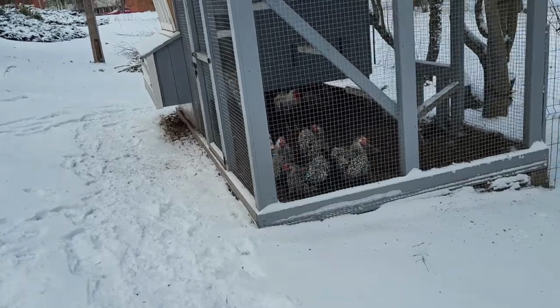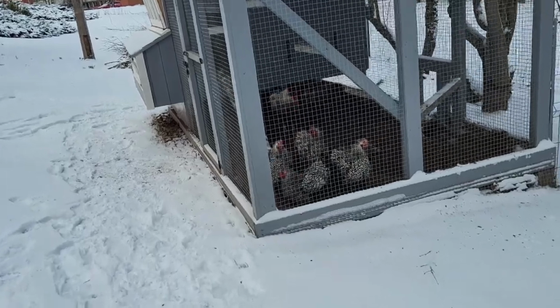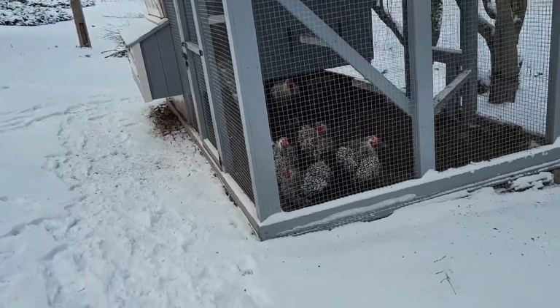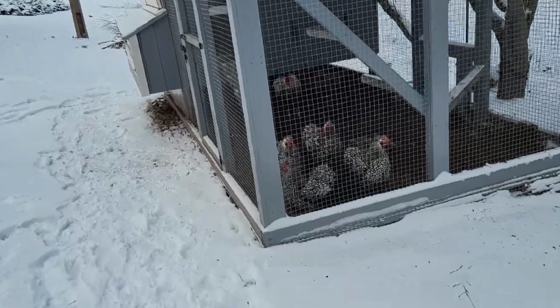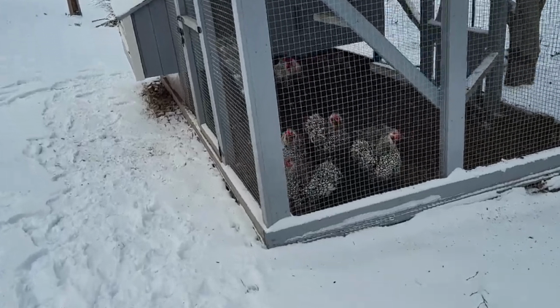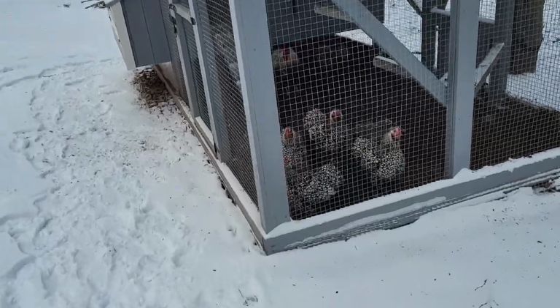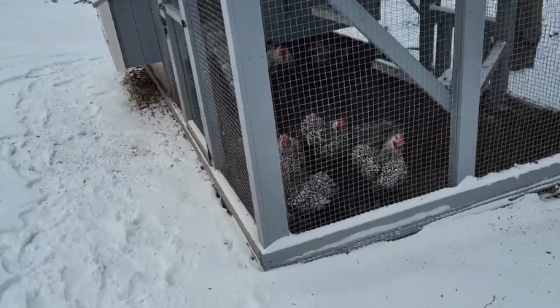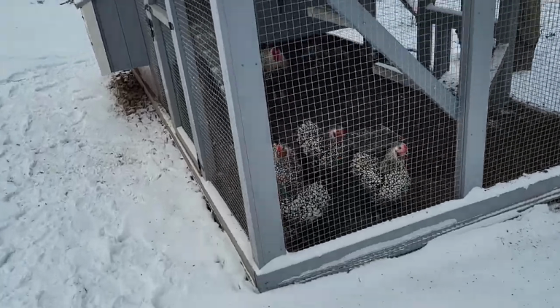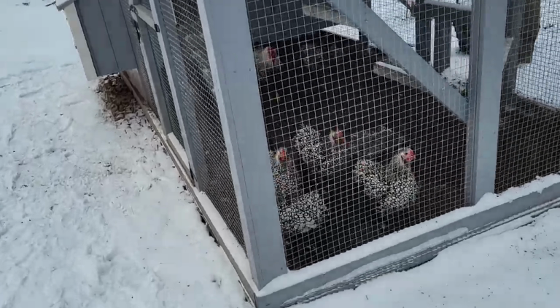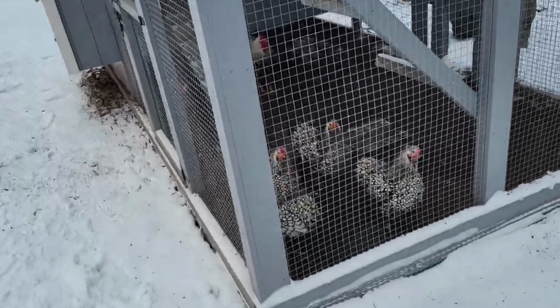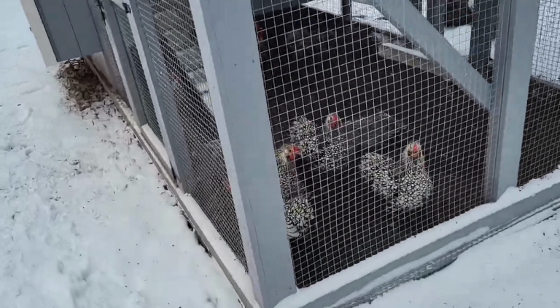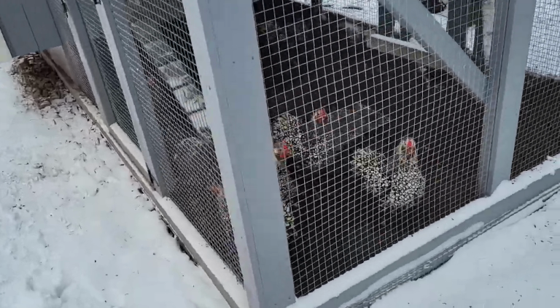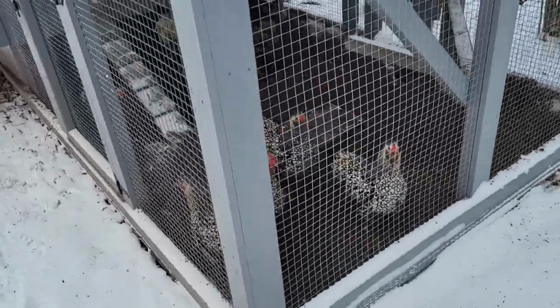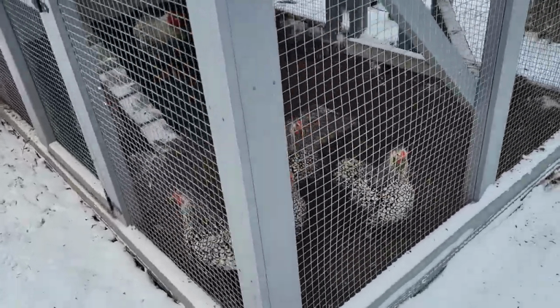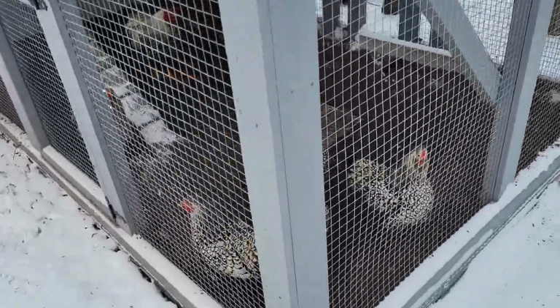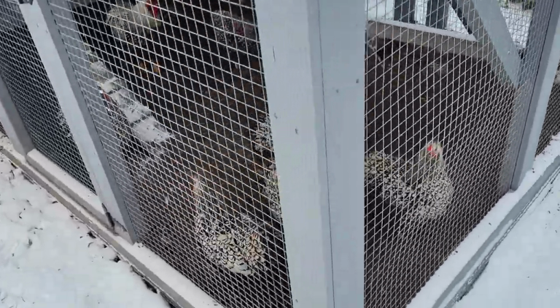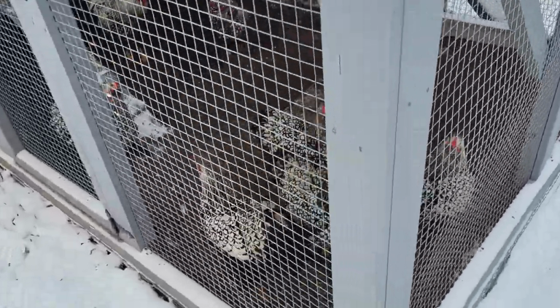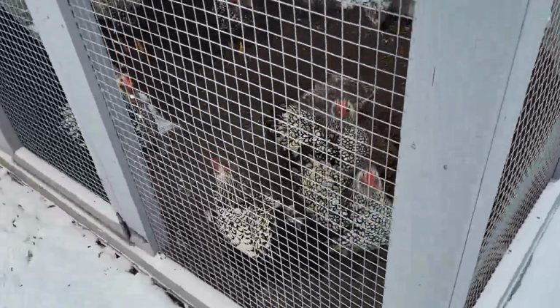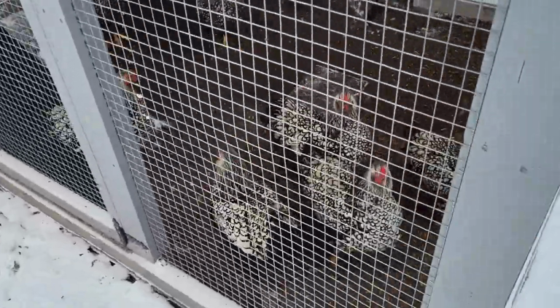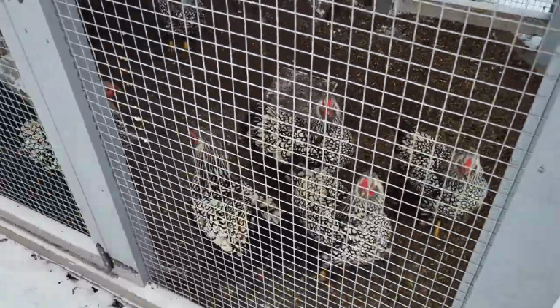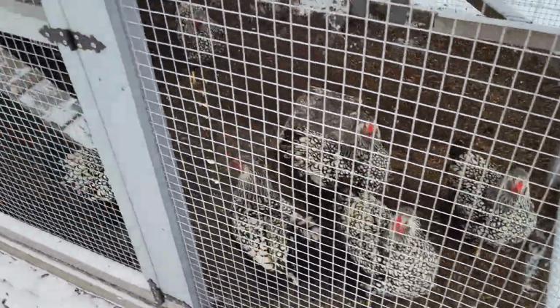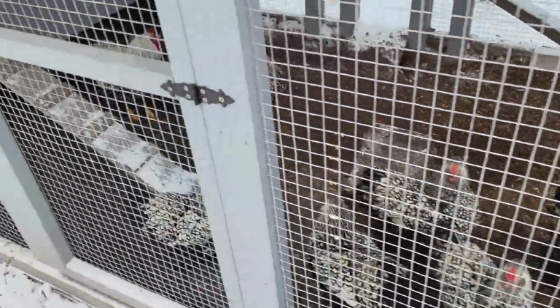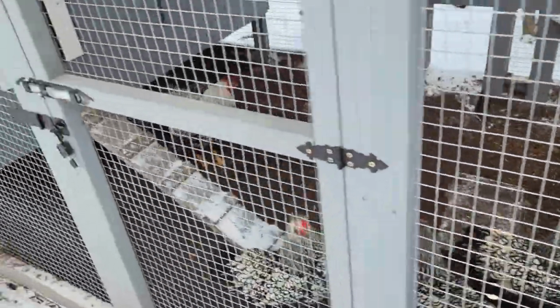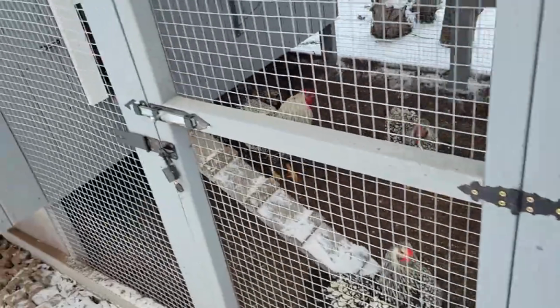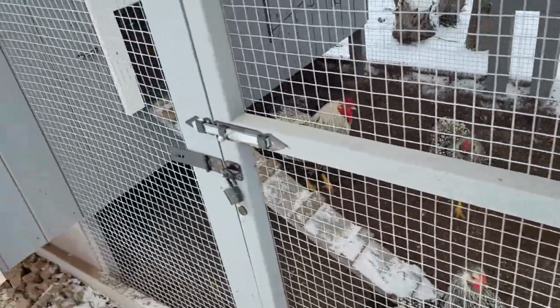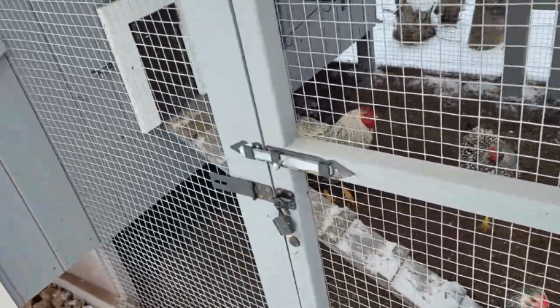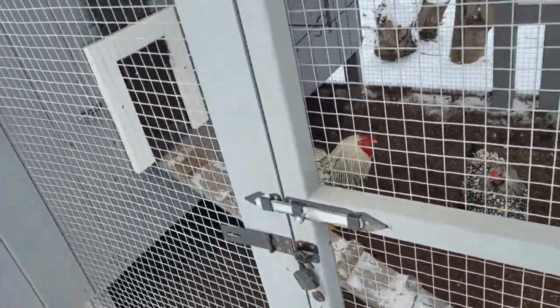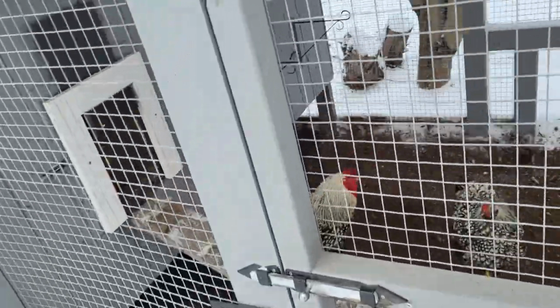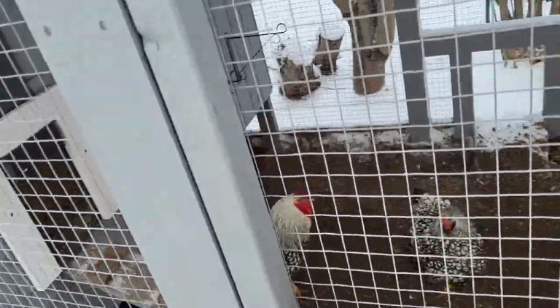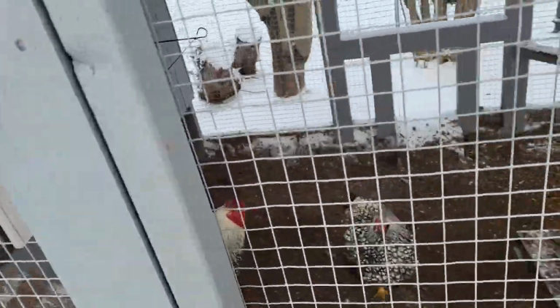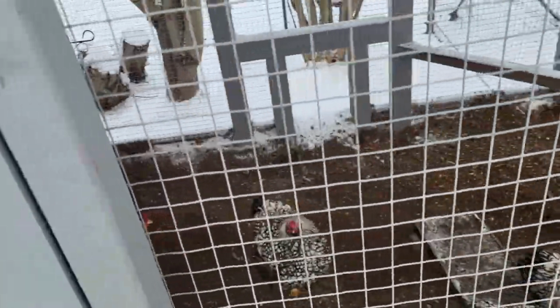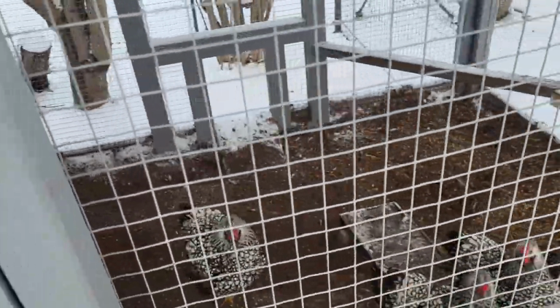Hello, in this video I will show you how I built a chicken coop for my broody chicken.